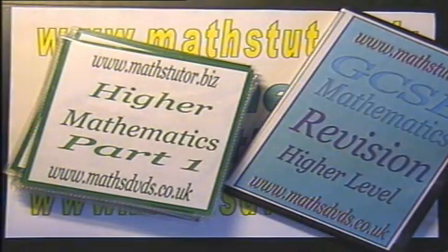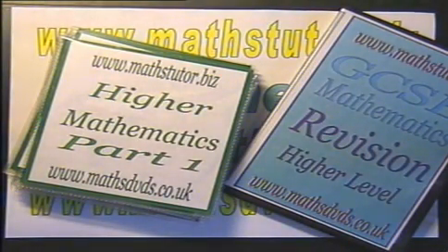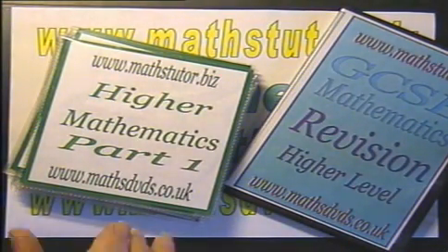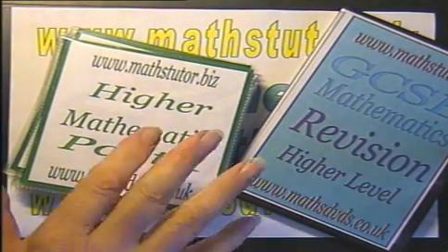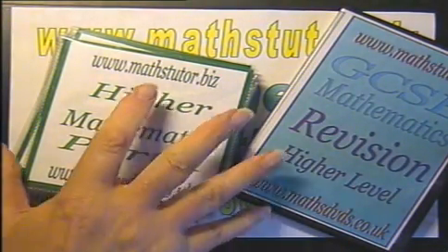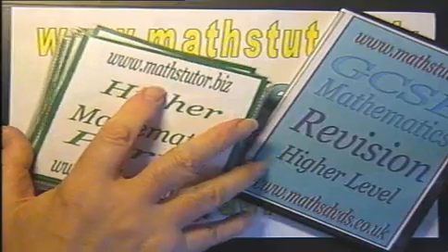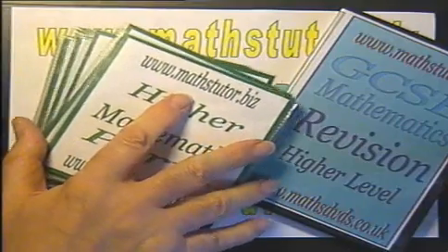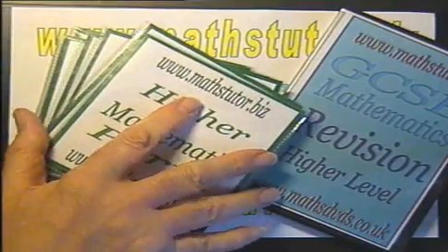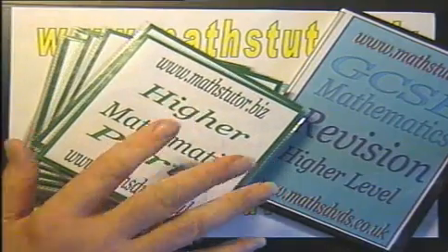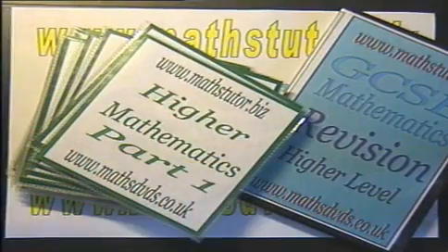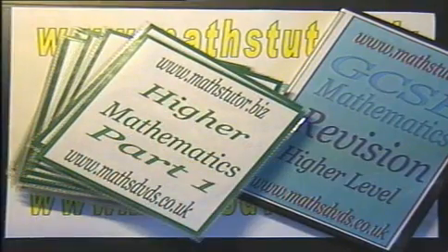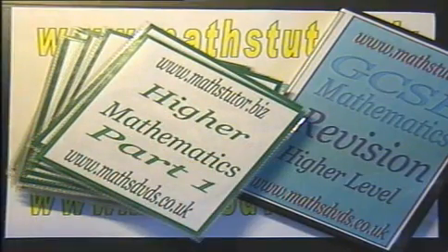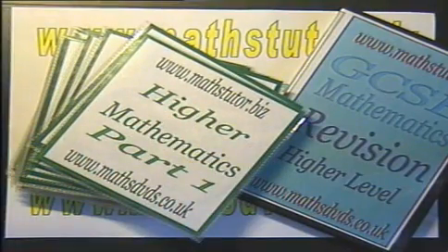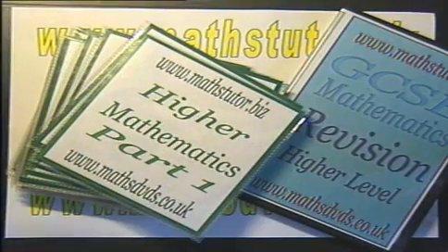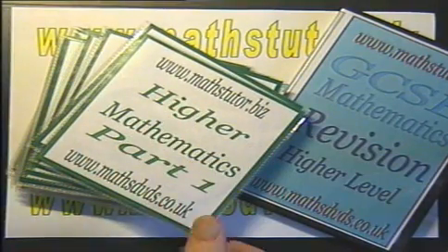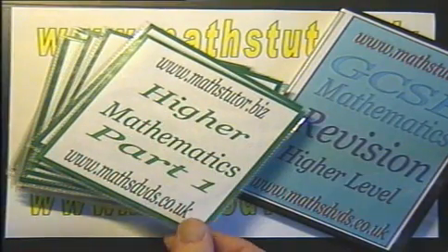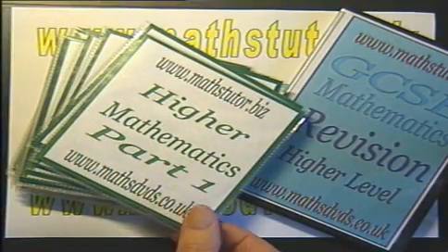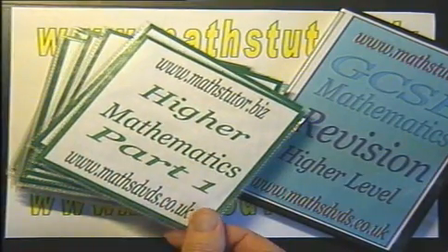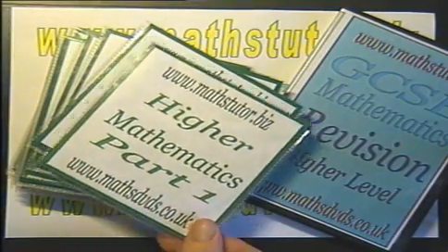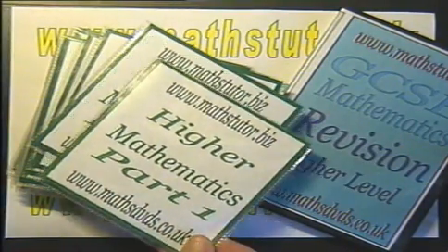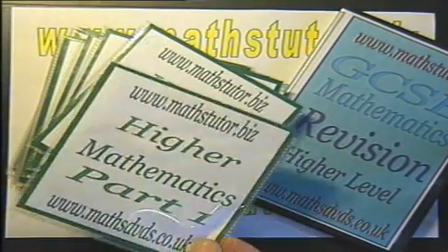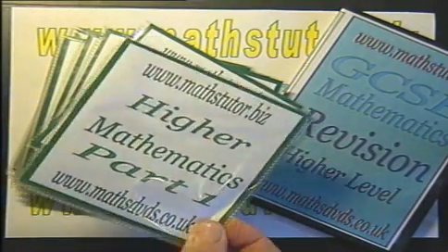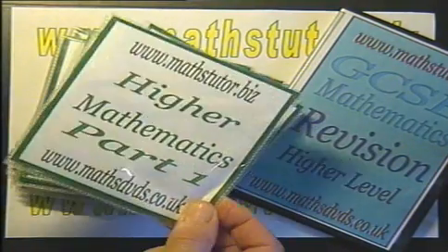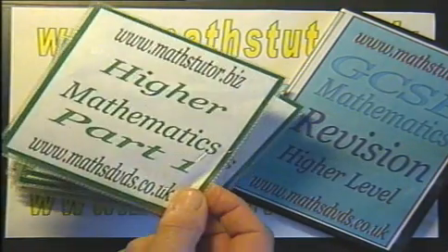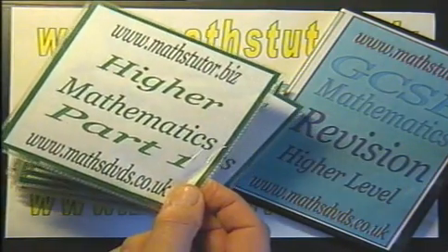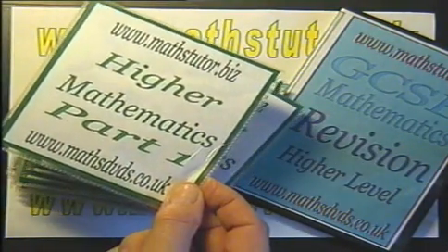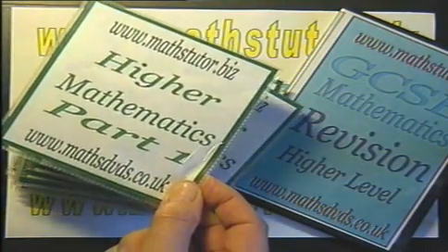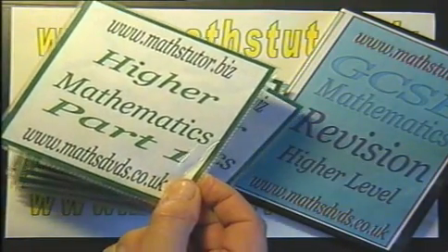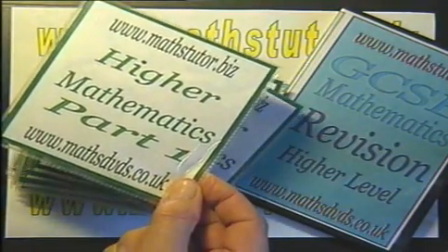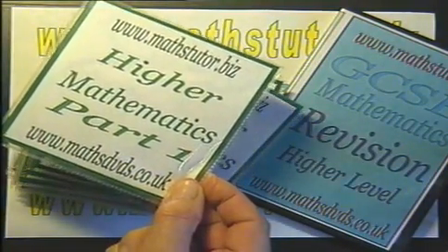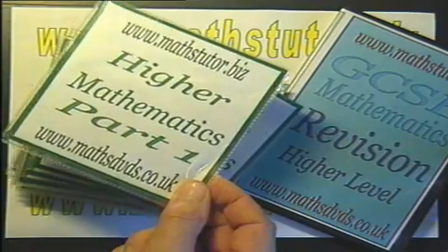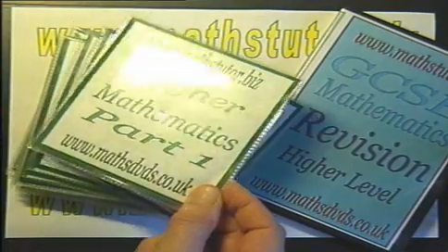If the full set of 20 is not required, then individual DVDs from the set can be purchased.